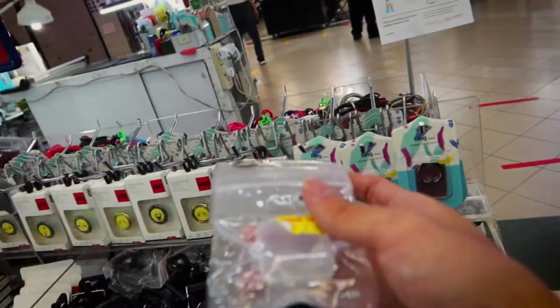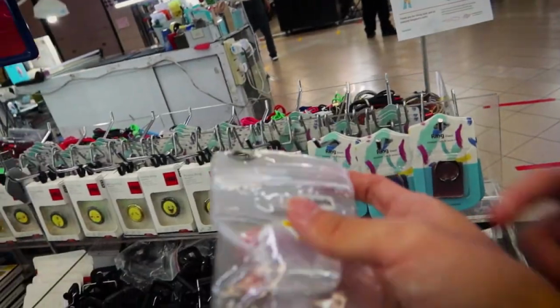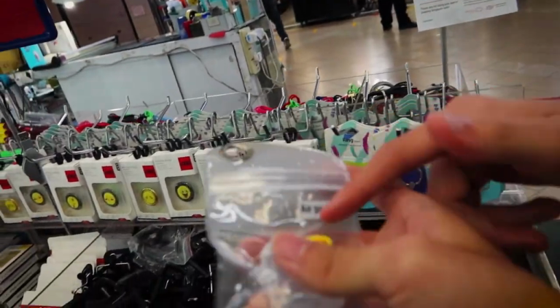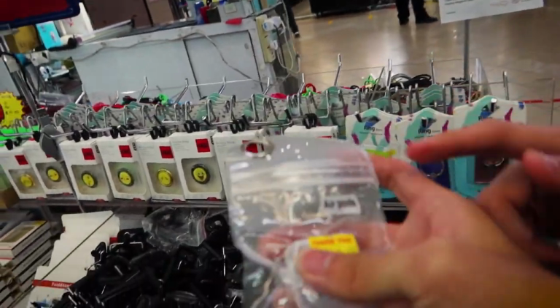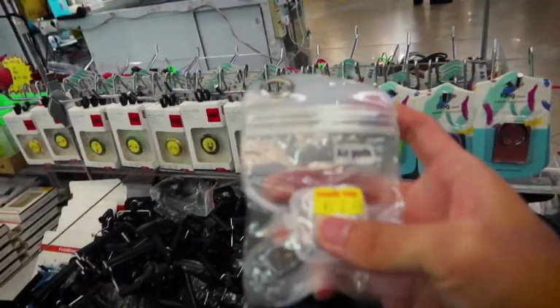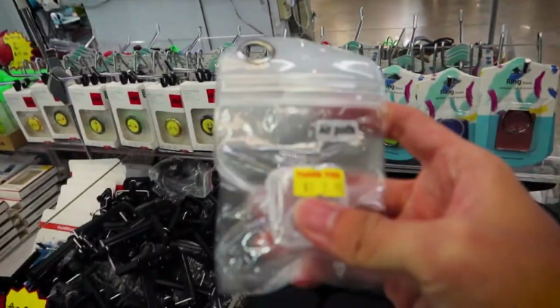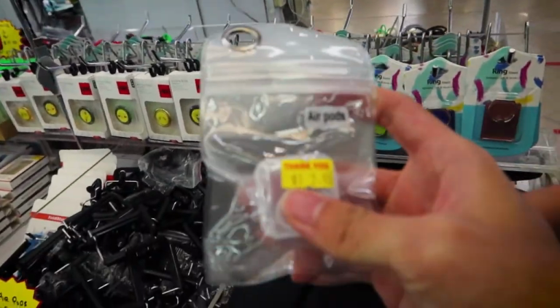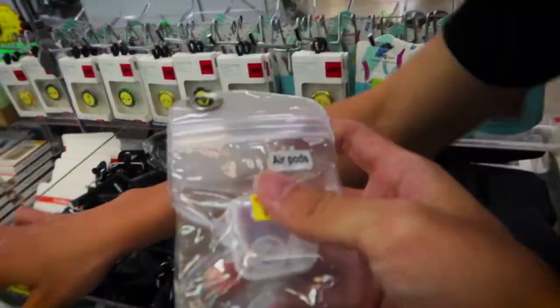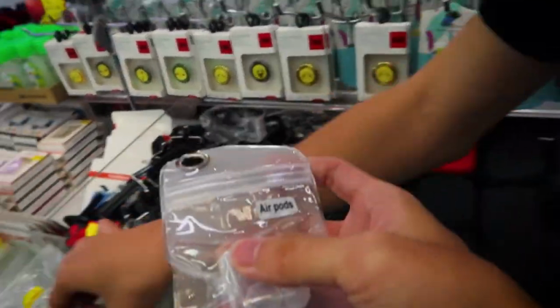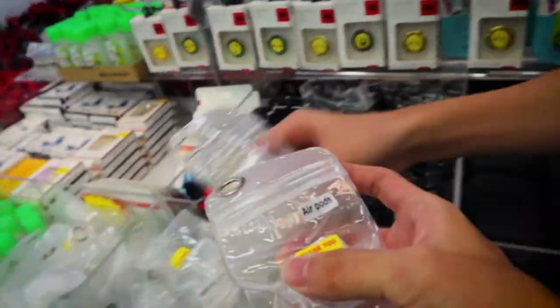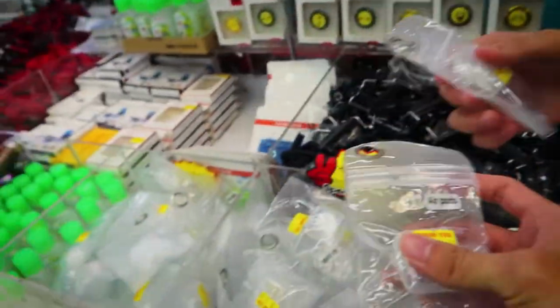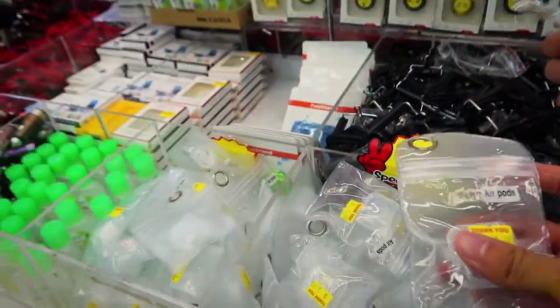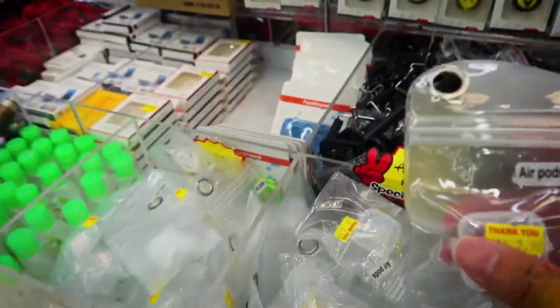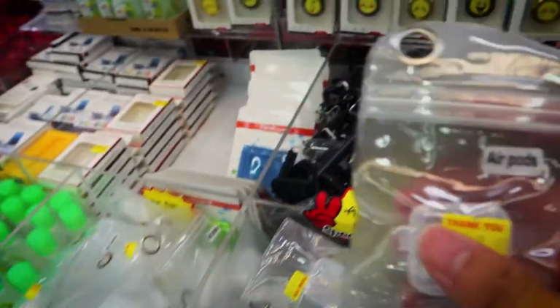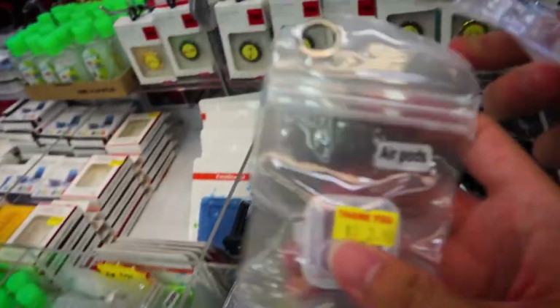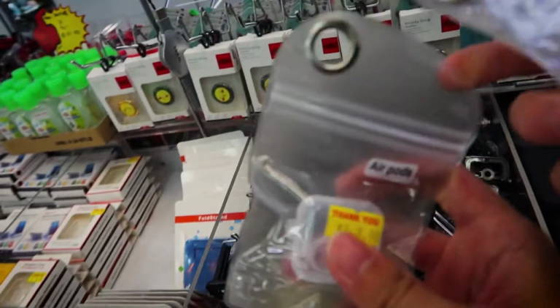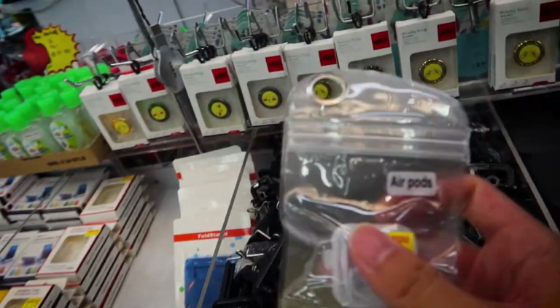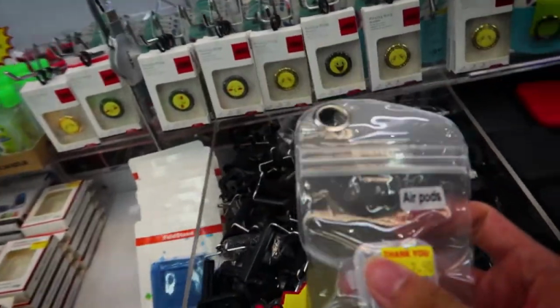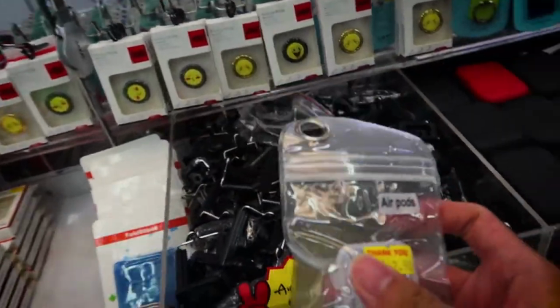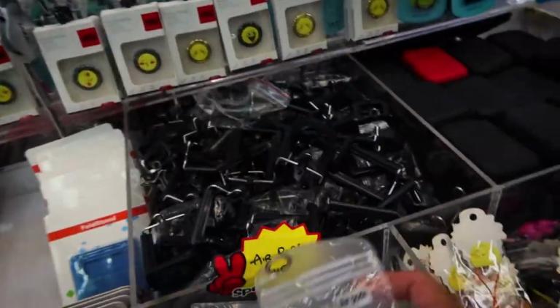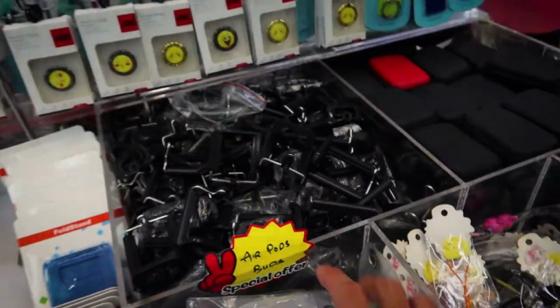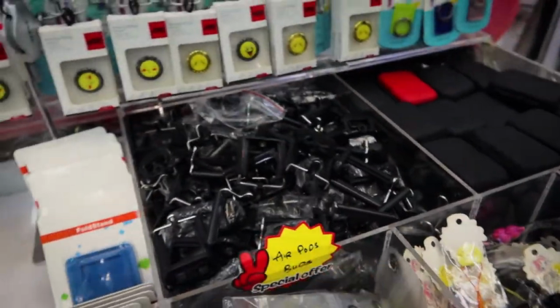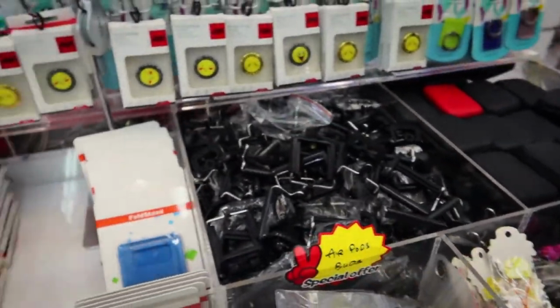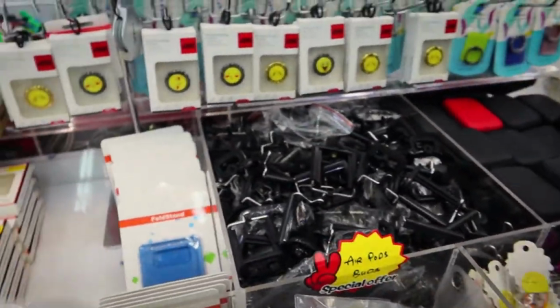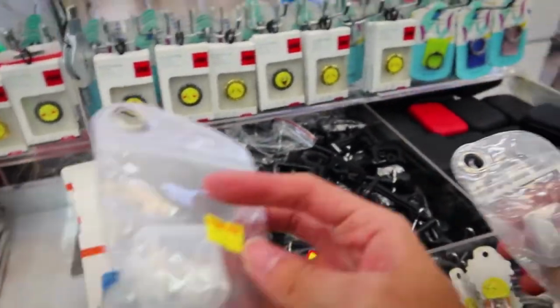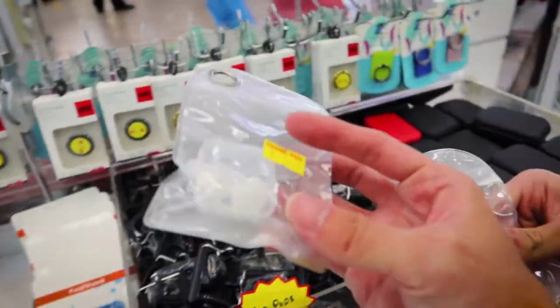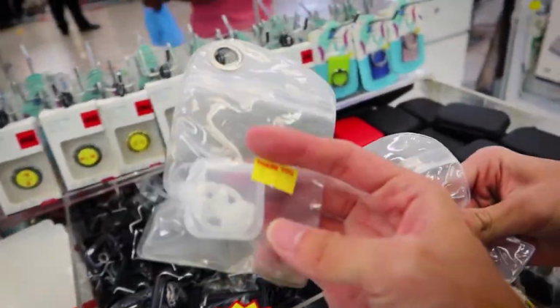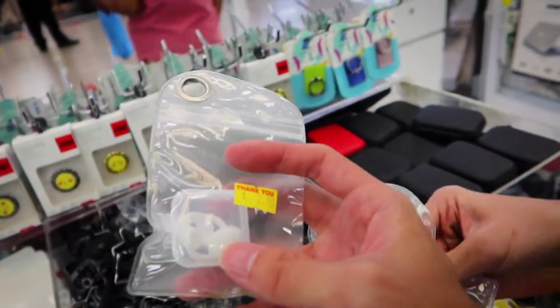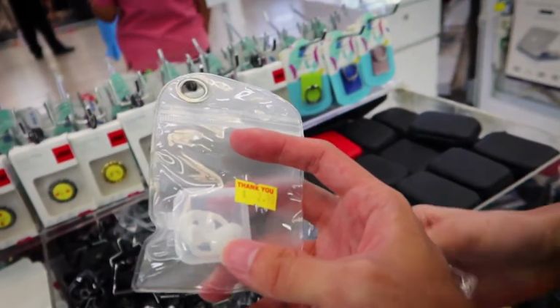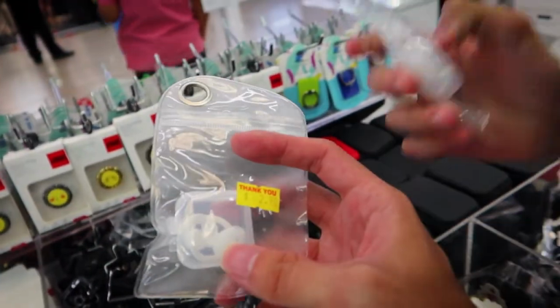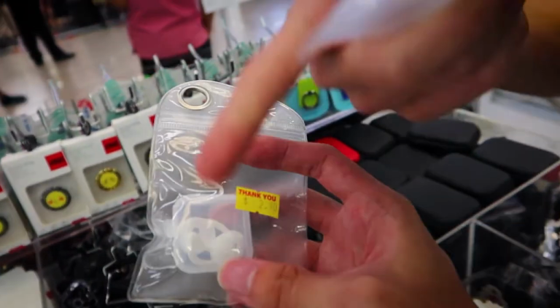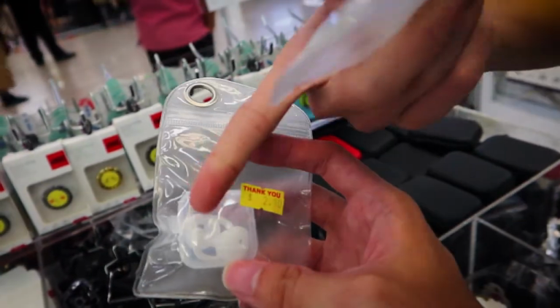This is the AirPods cover — to protect your AirPods from dropping off your ears. Look at this. This actually hurts because of the sight of it!